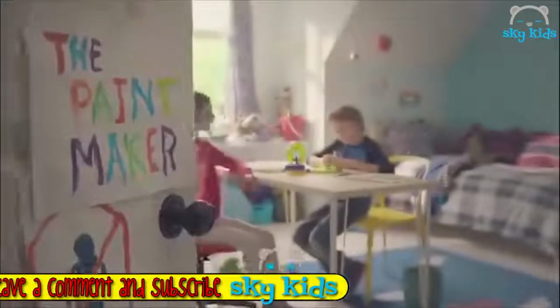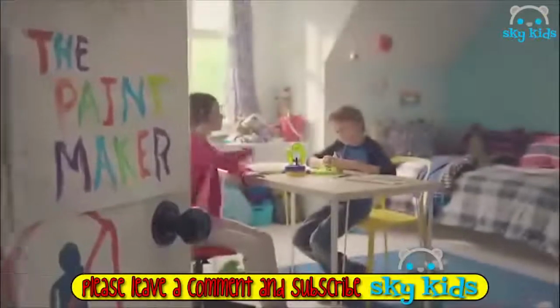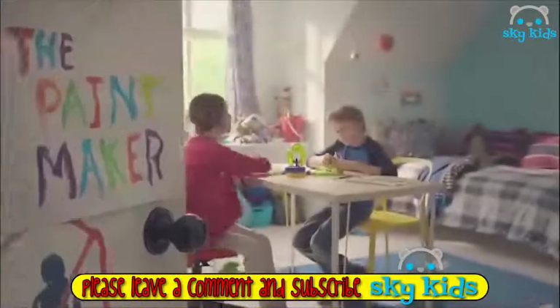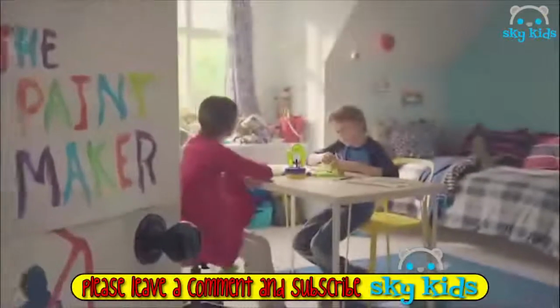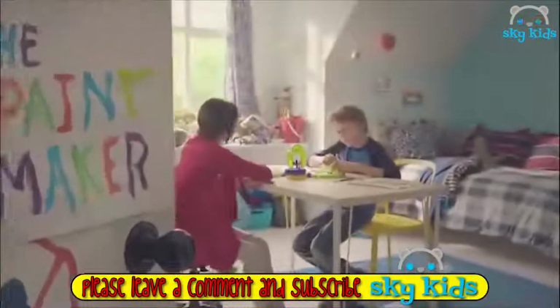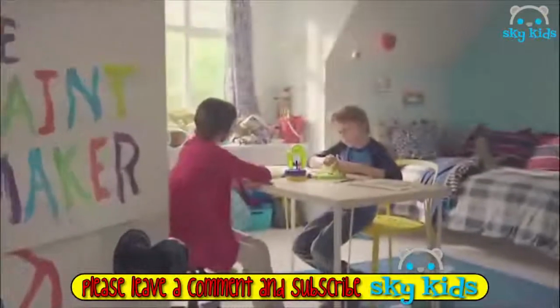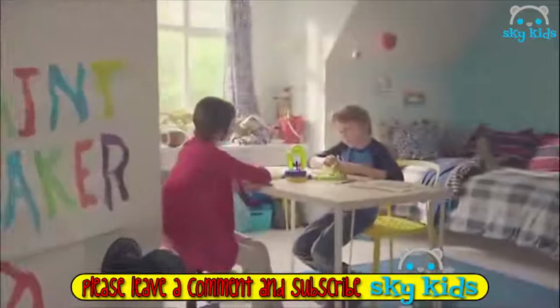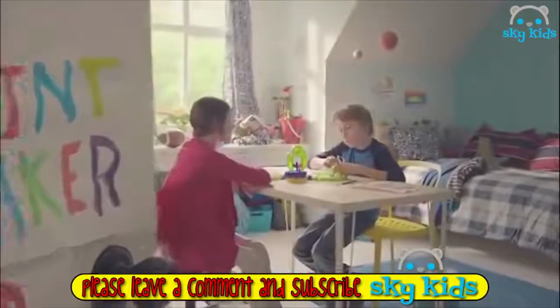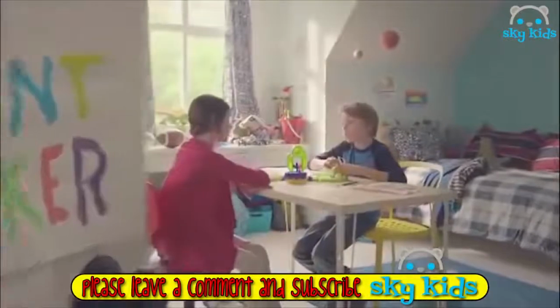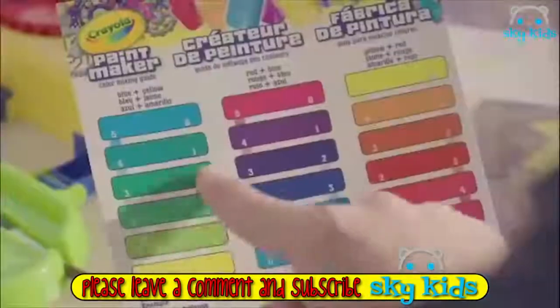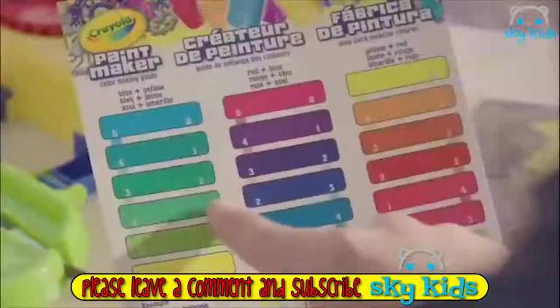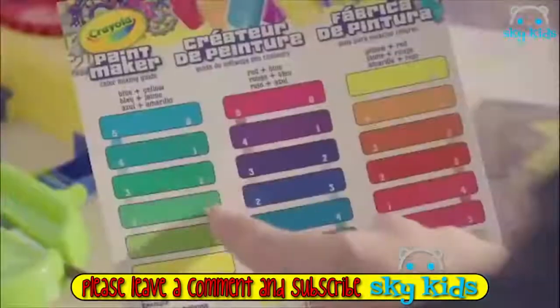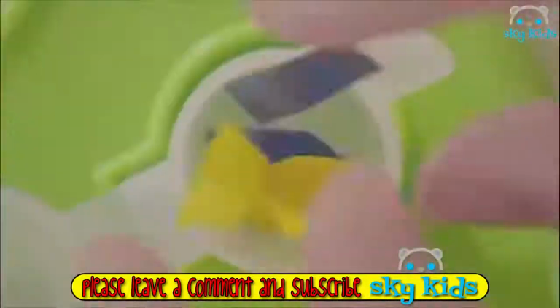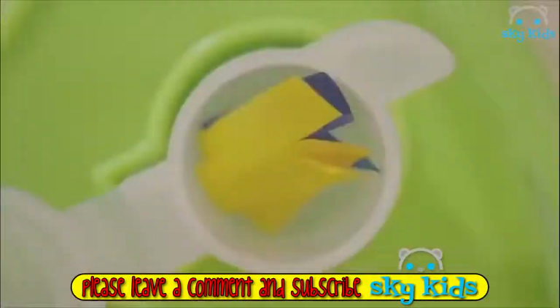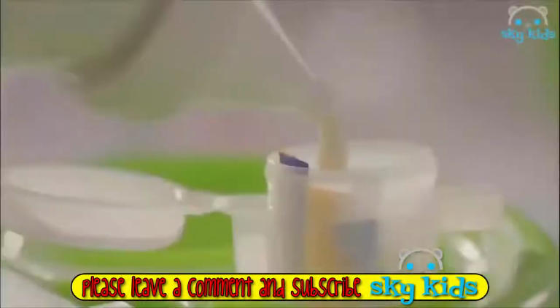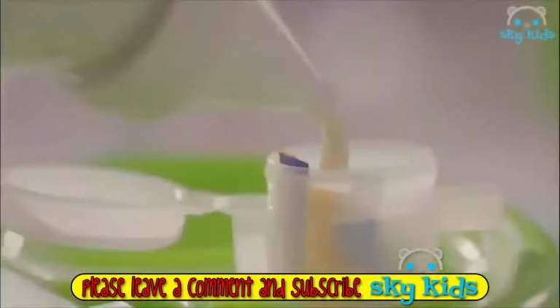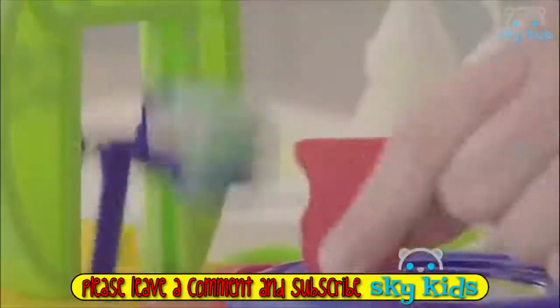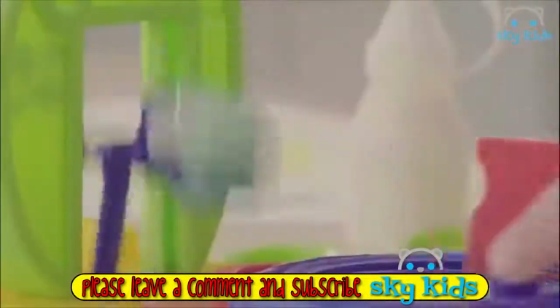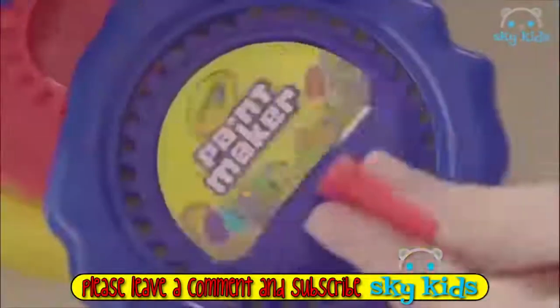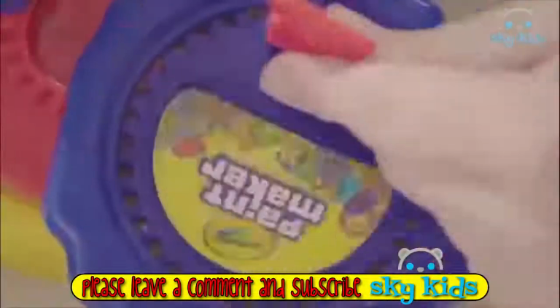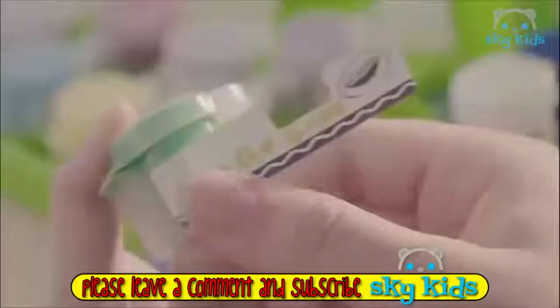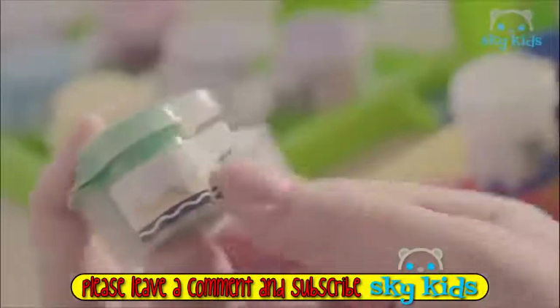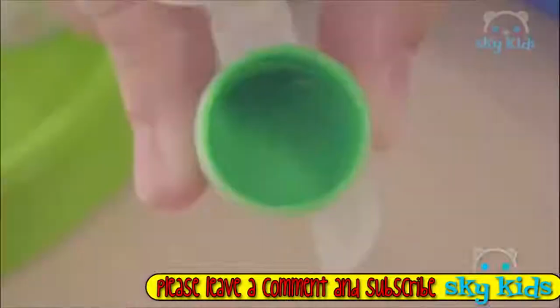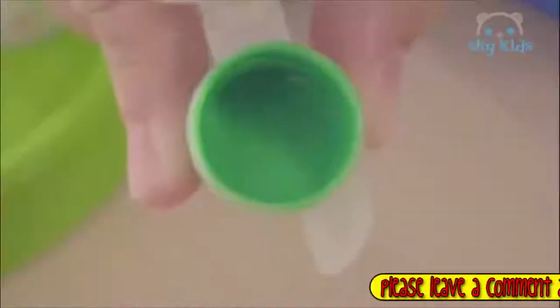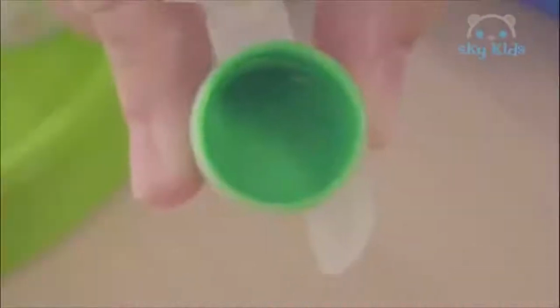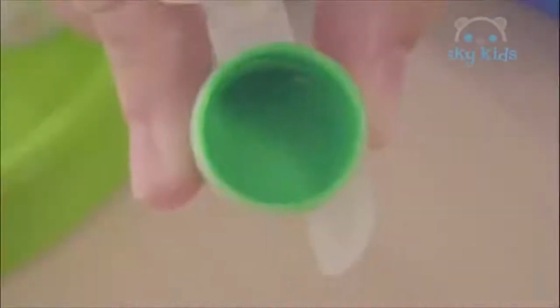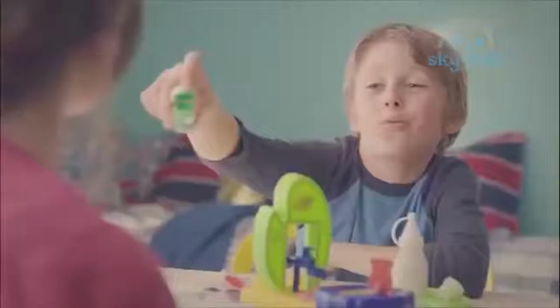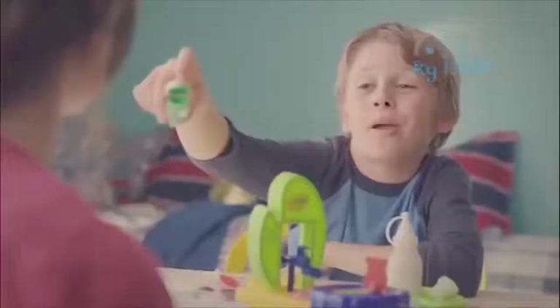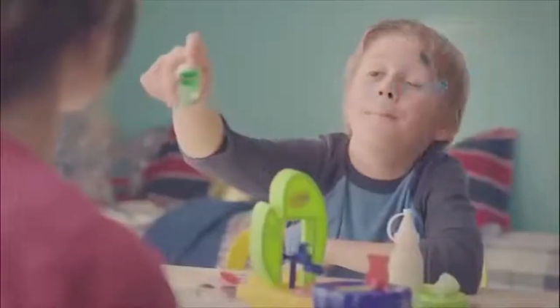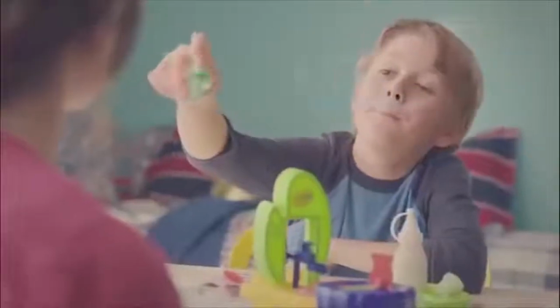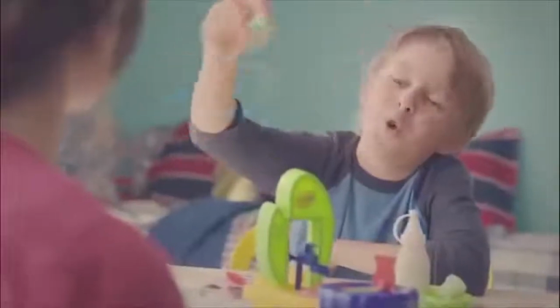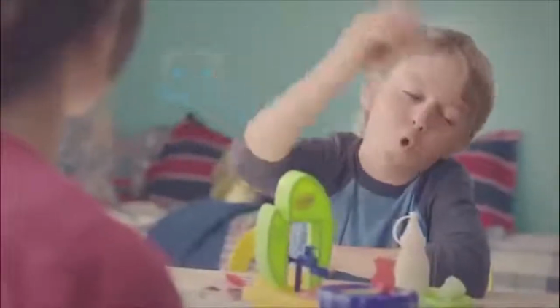So, Paint Maker, you make green? Meet the Crayola Paint Maker — just mix and shake. Glow-style green, boom.